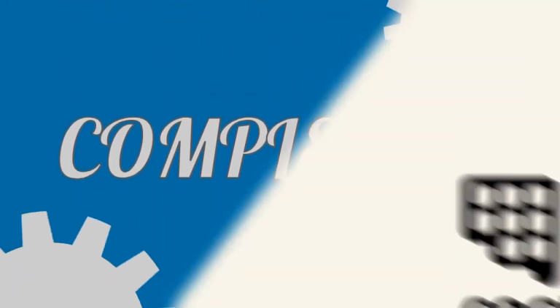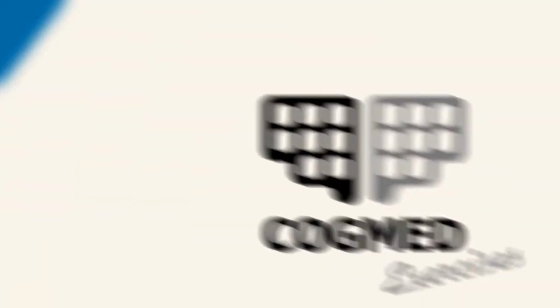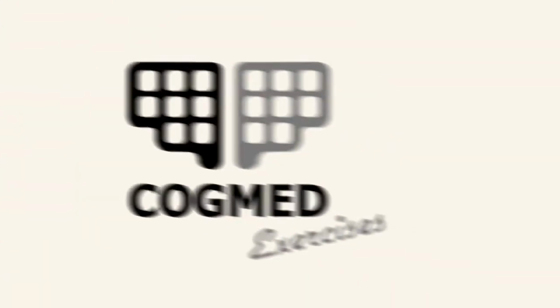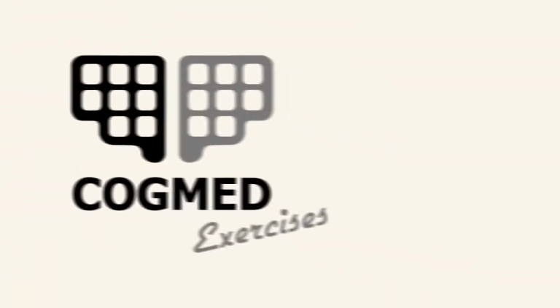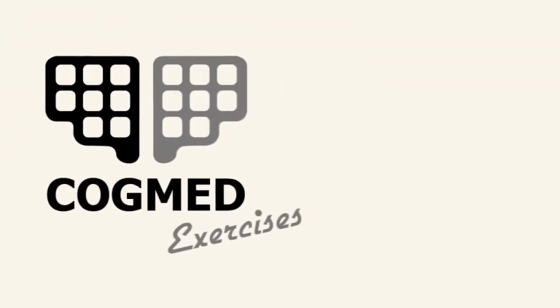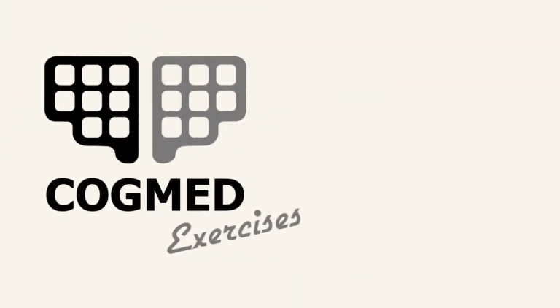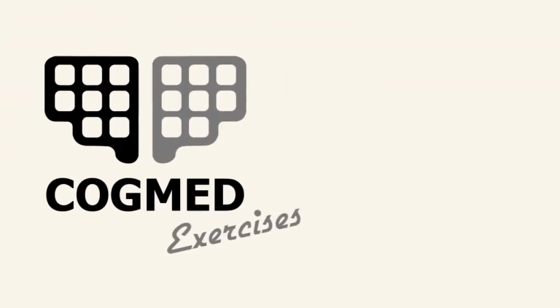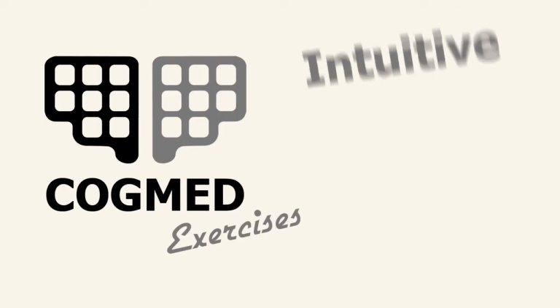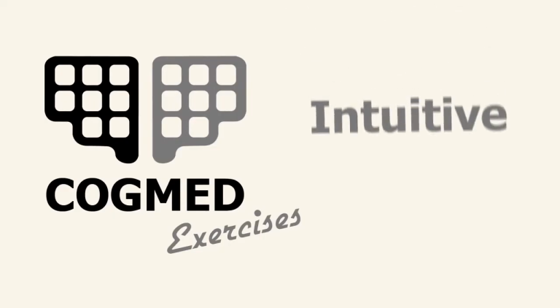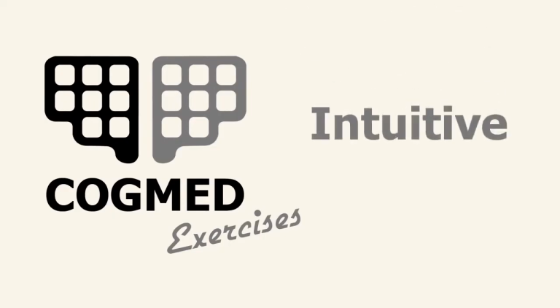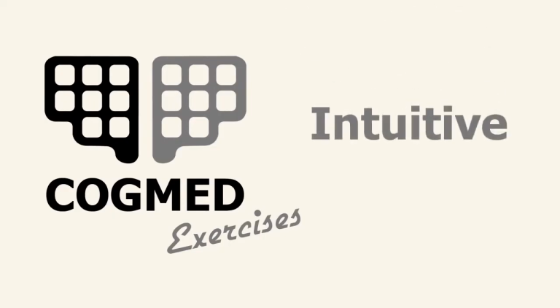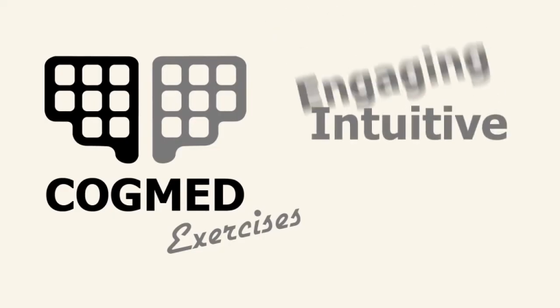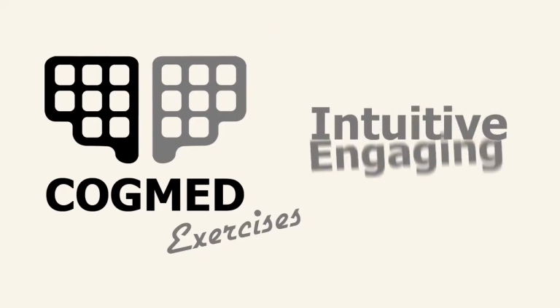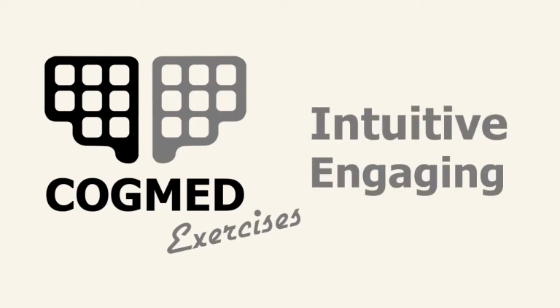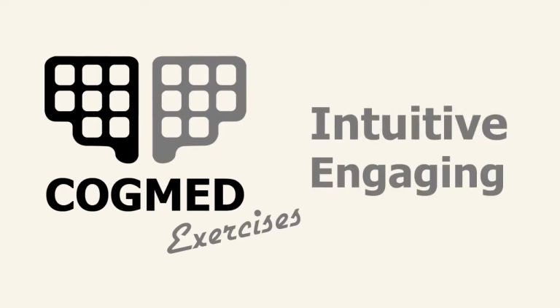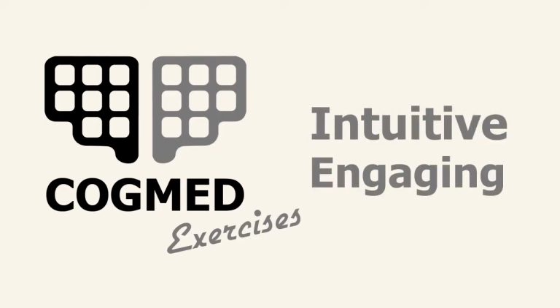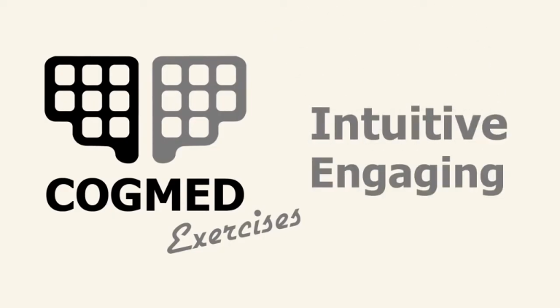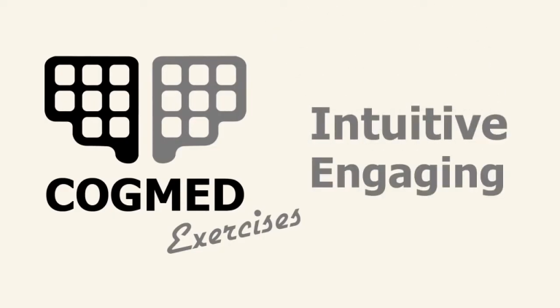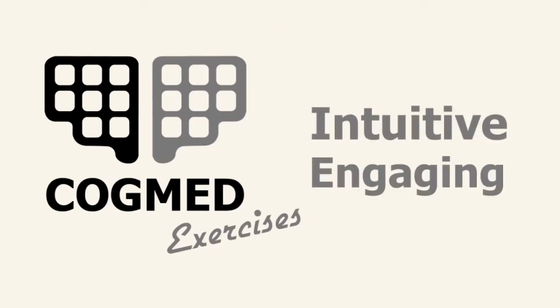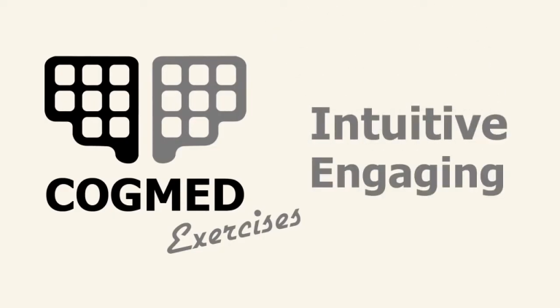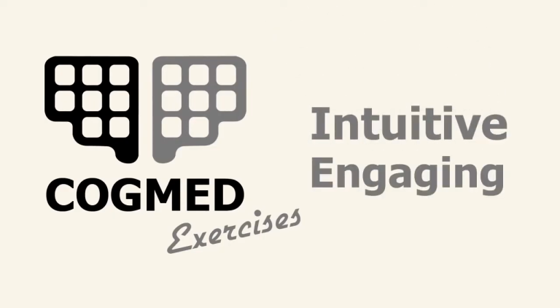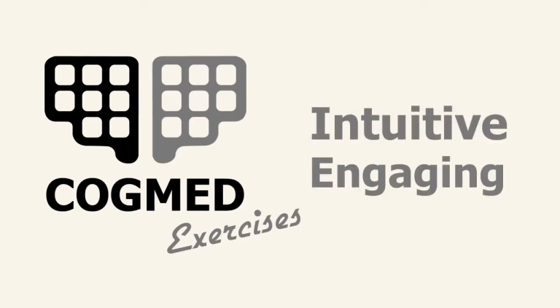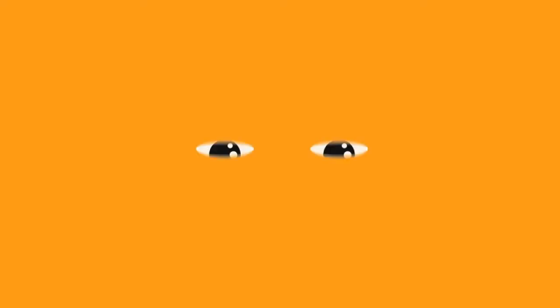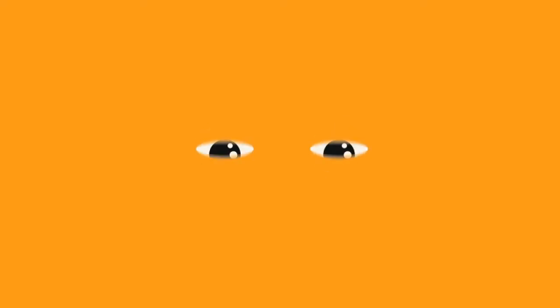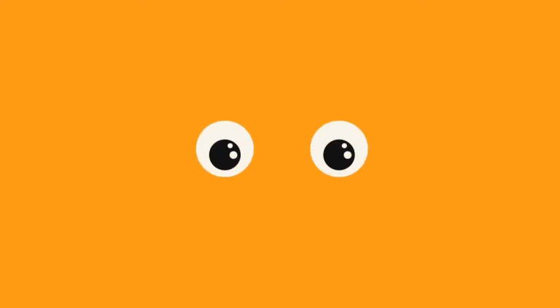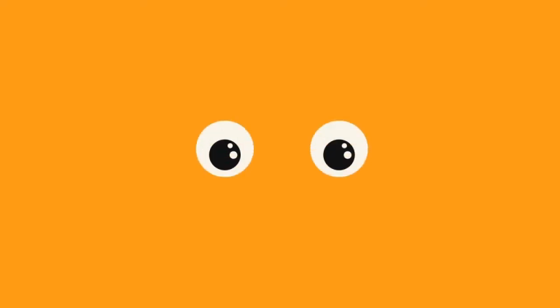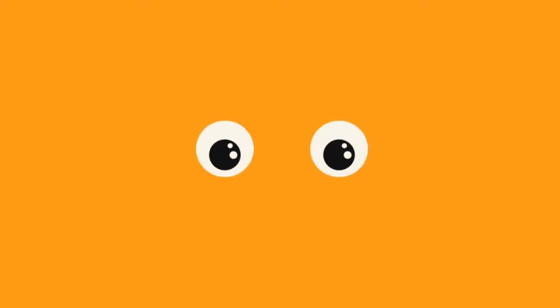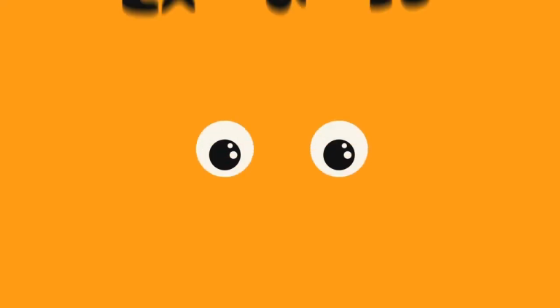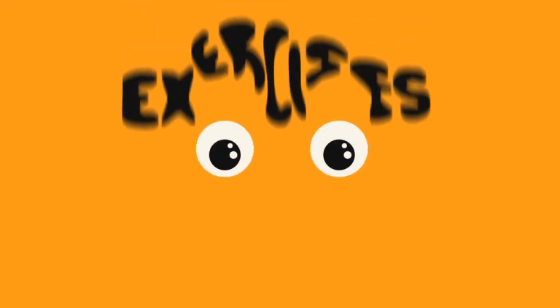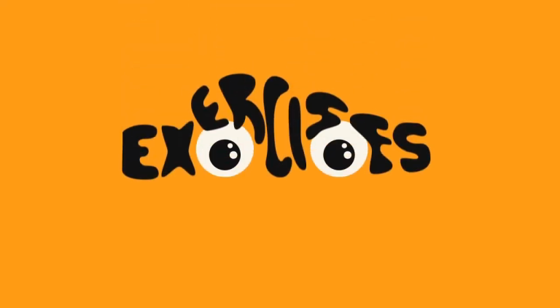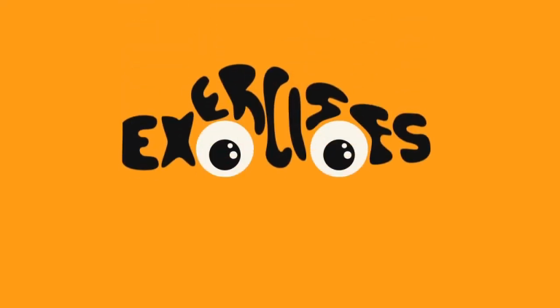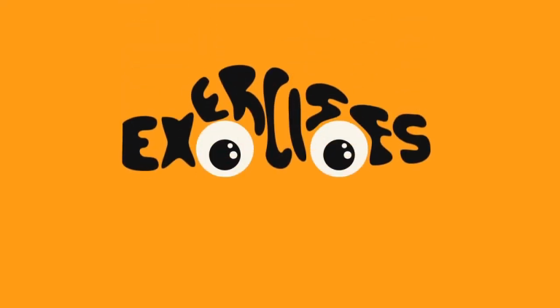Cogmed exercises are intuitive and engaging for its users. Let's take a look at a few of the exercises.